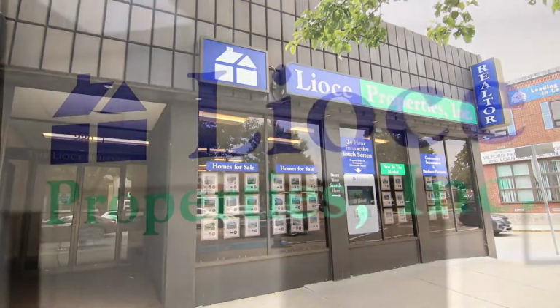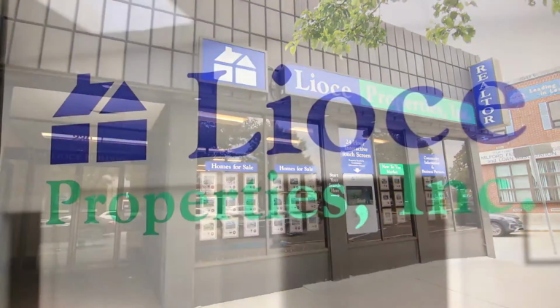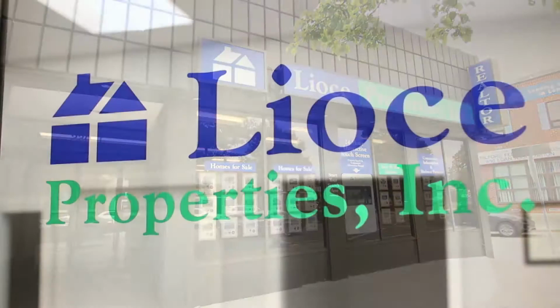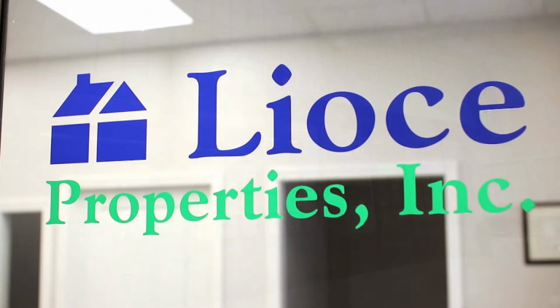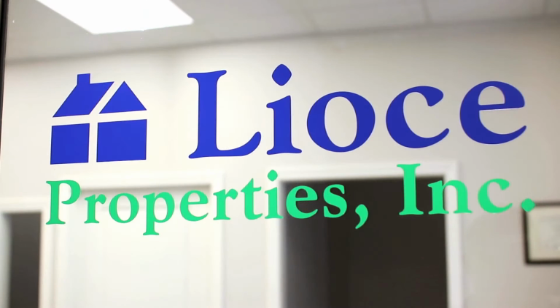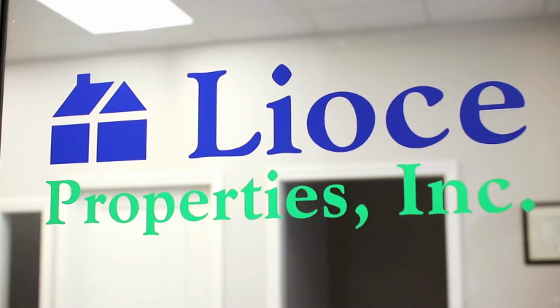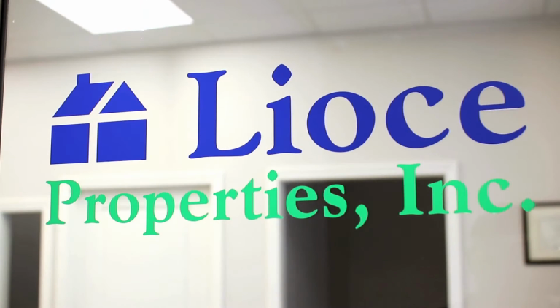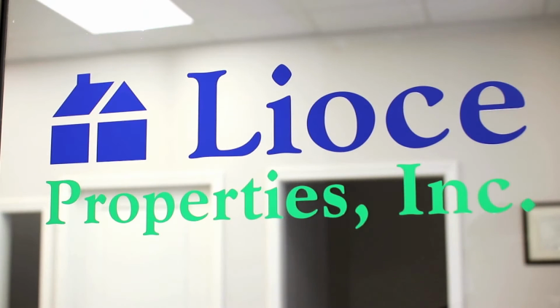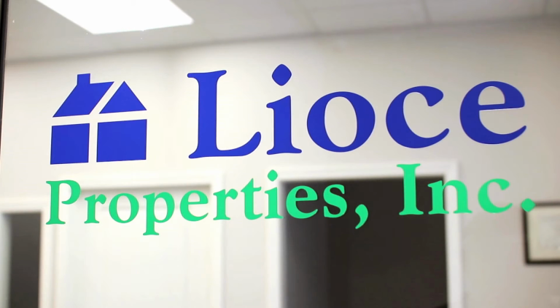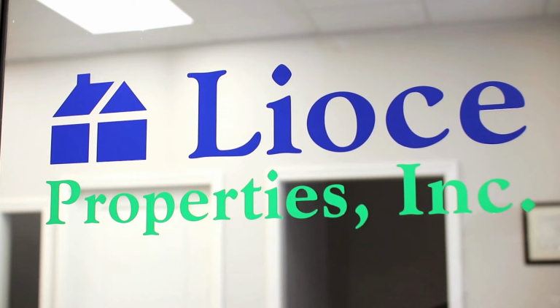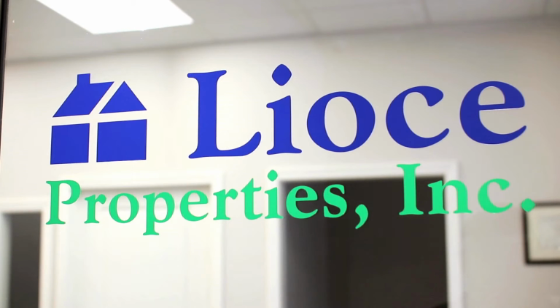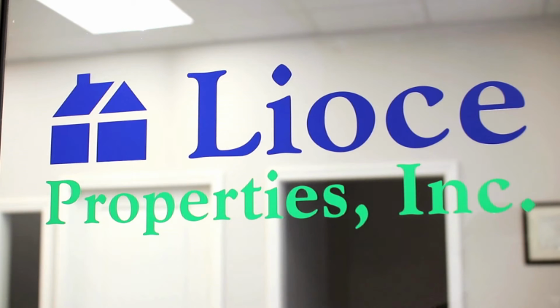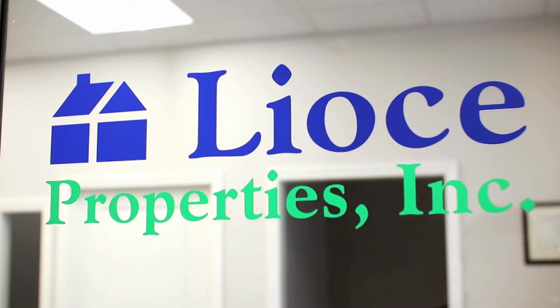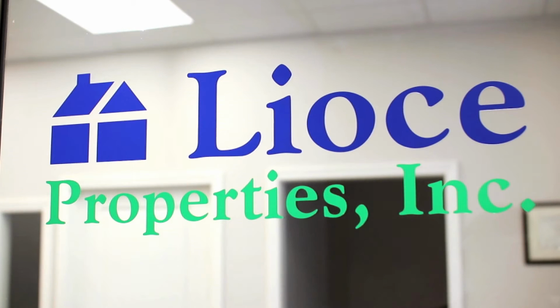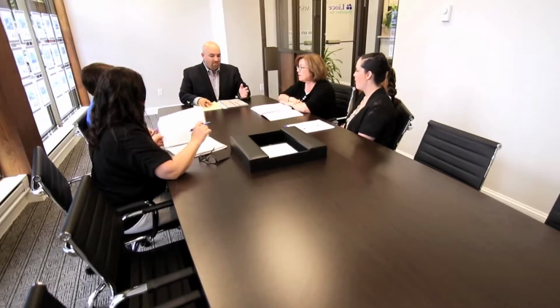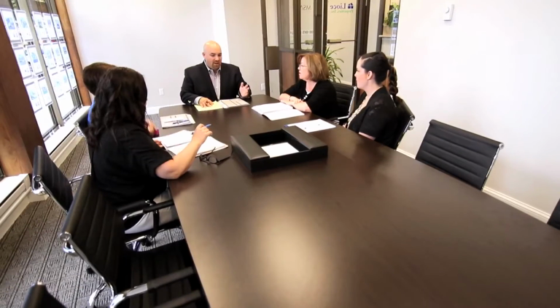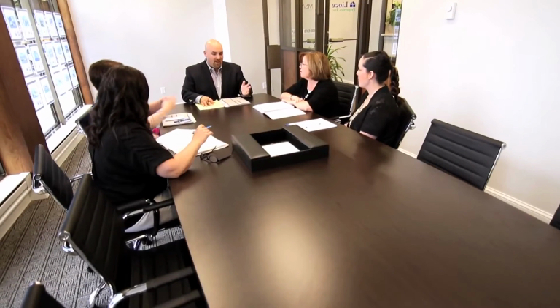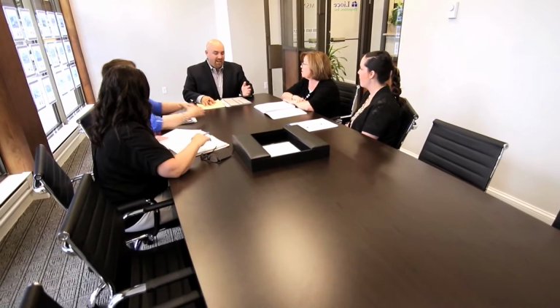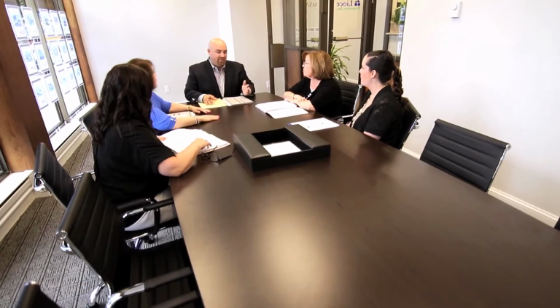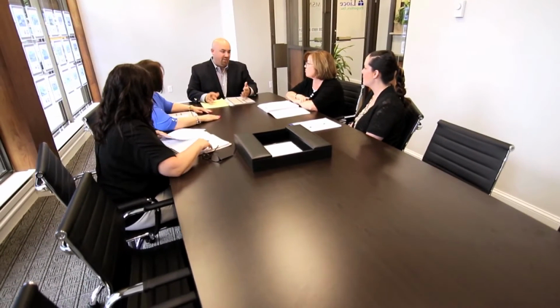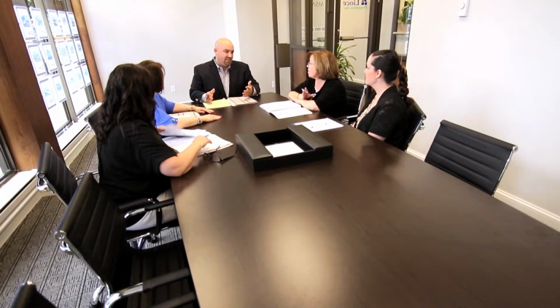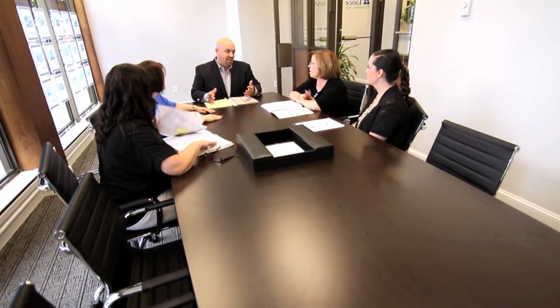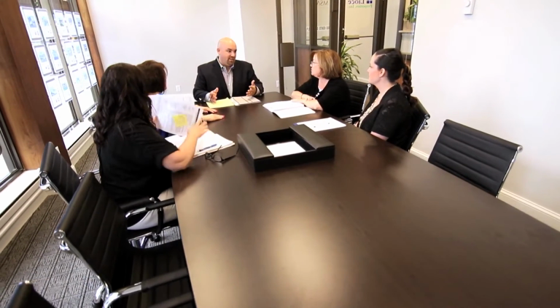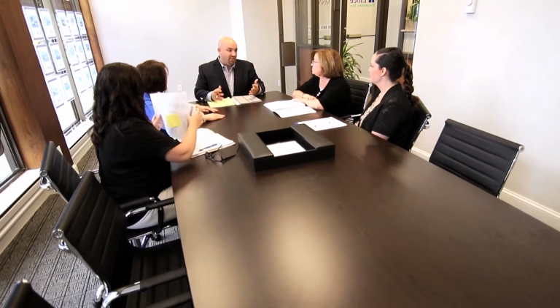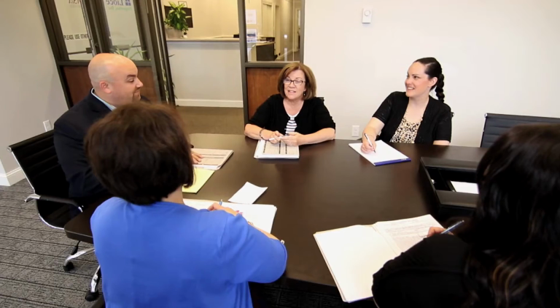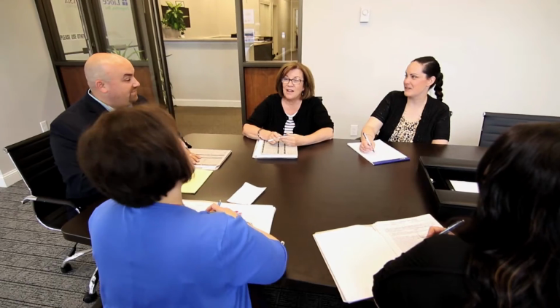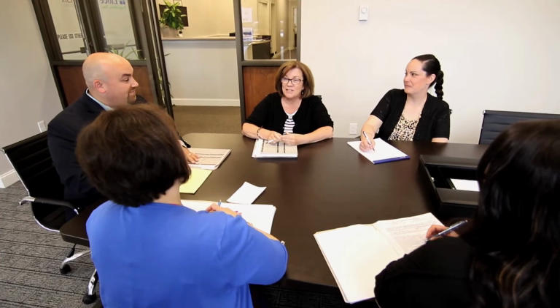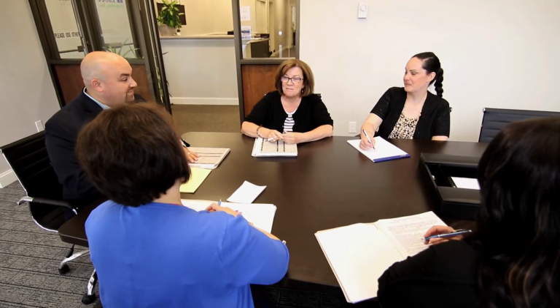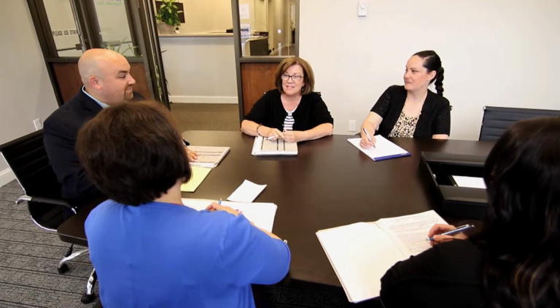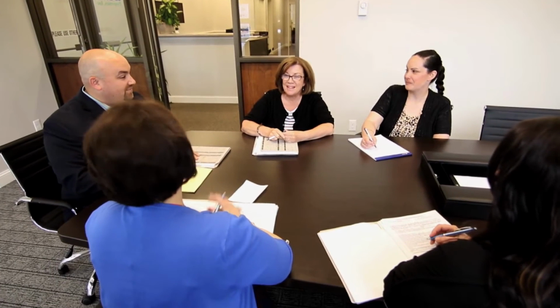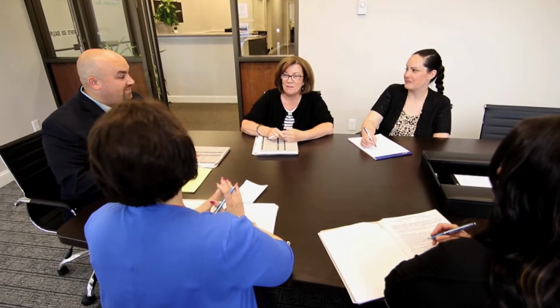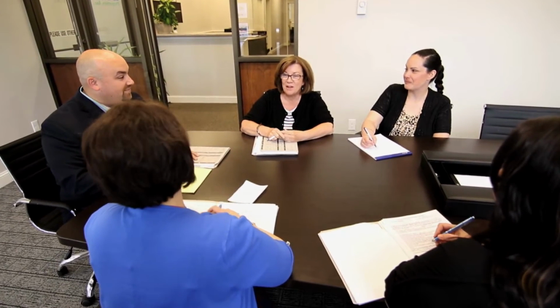Leoach Properties, Inc. — Defined by the difference. We really bring an unparalleled client experience, and we do that through our team approach.